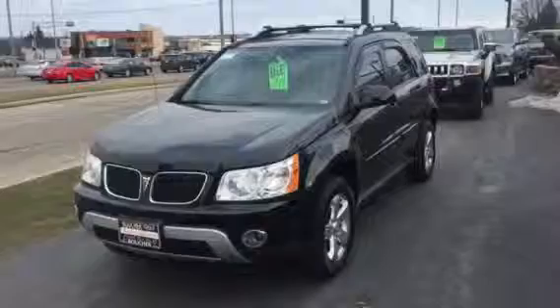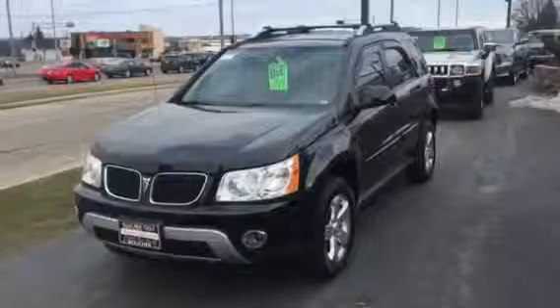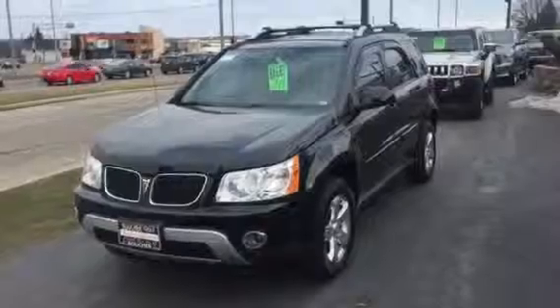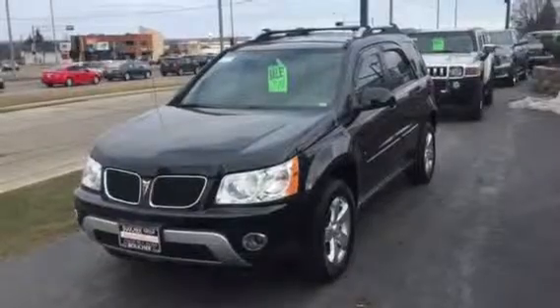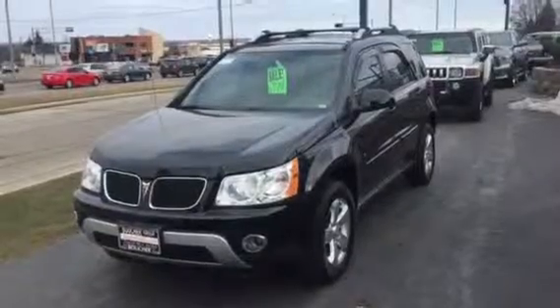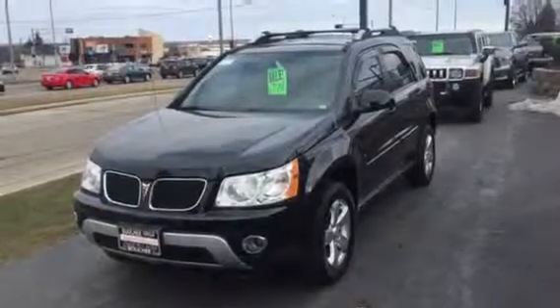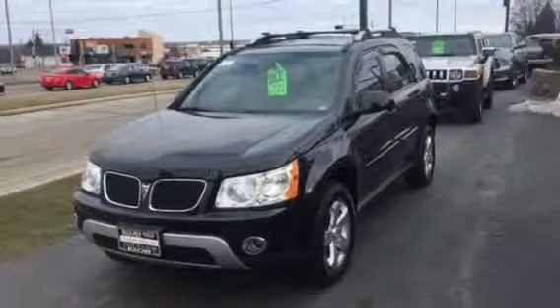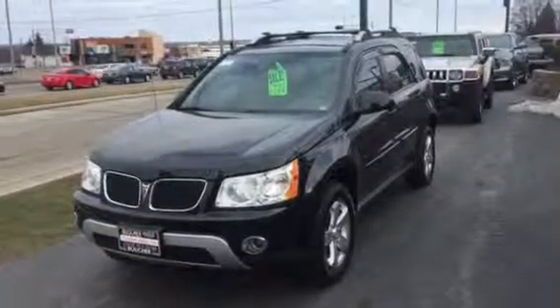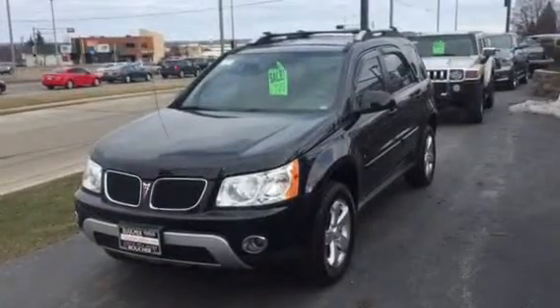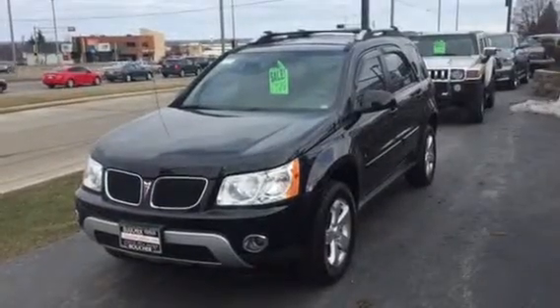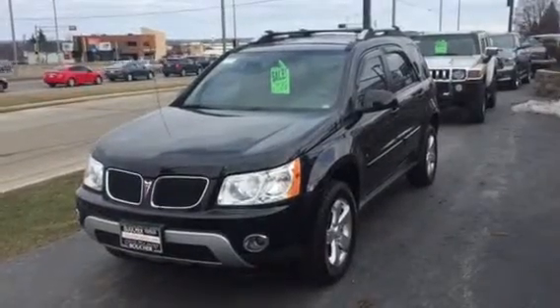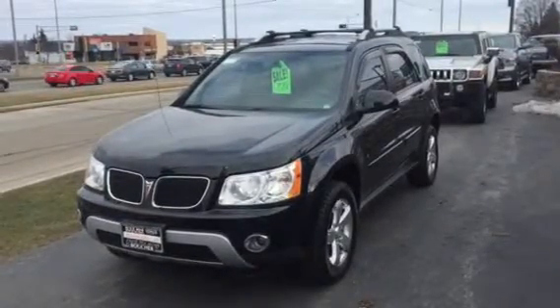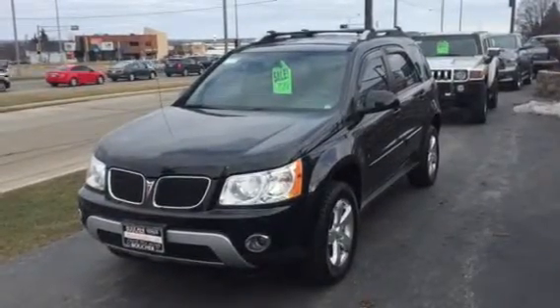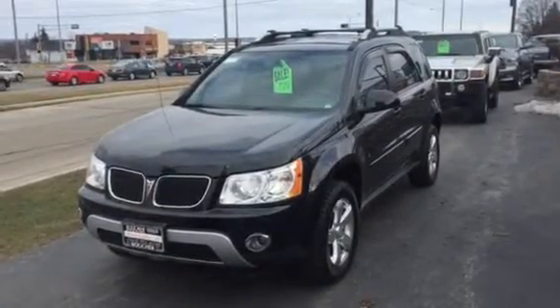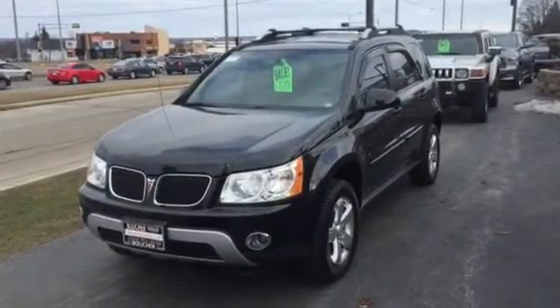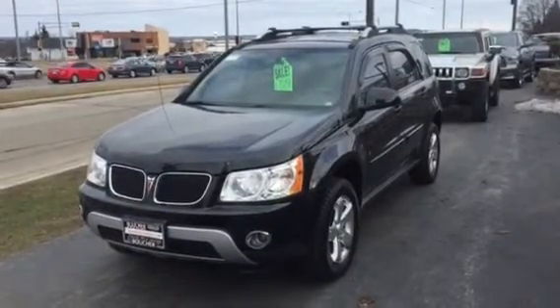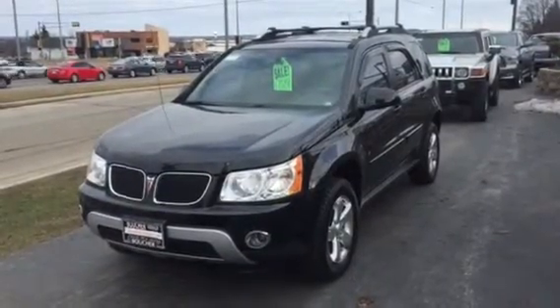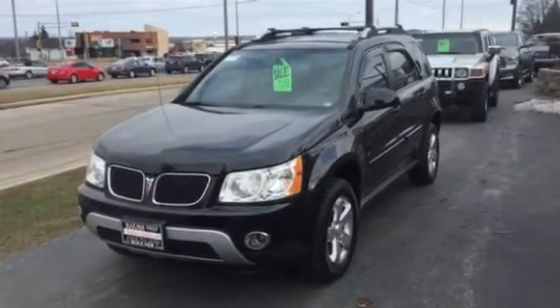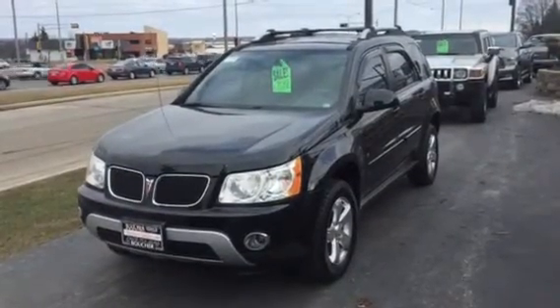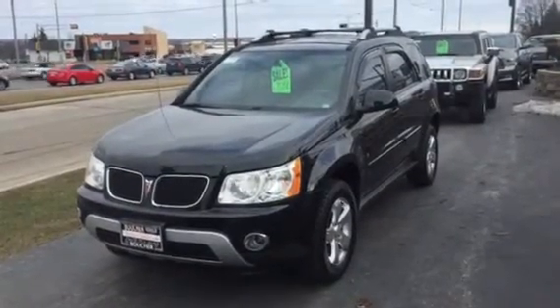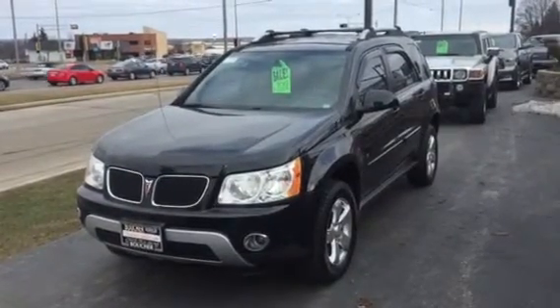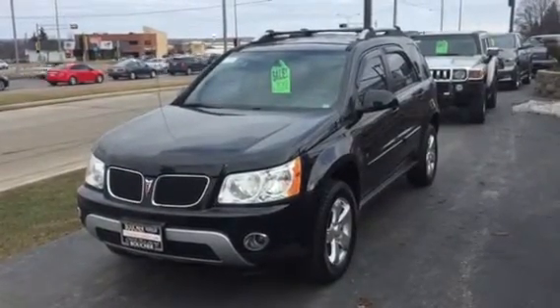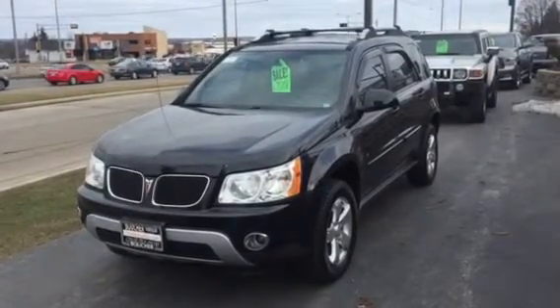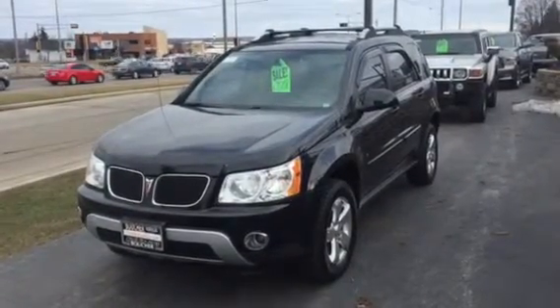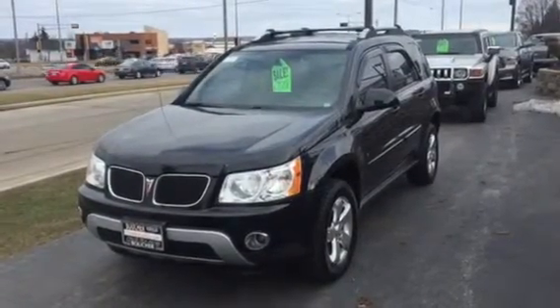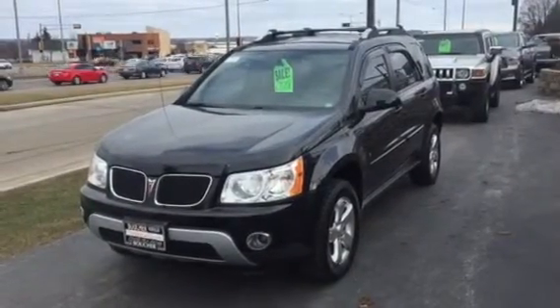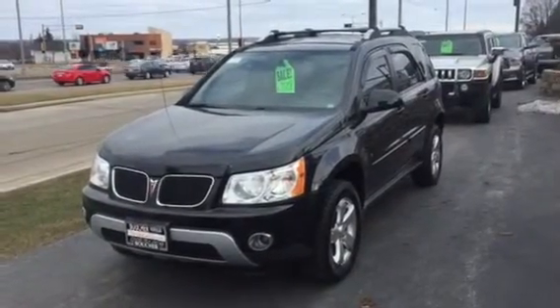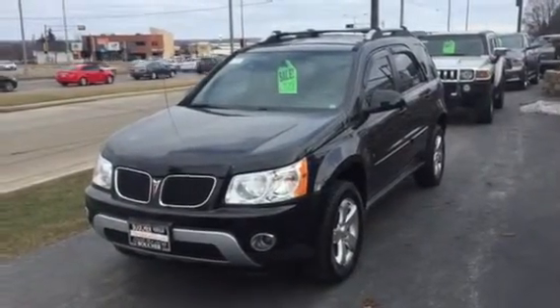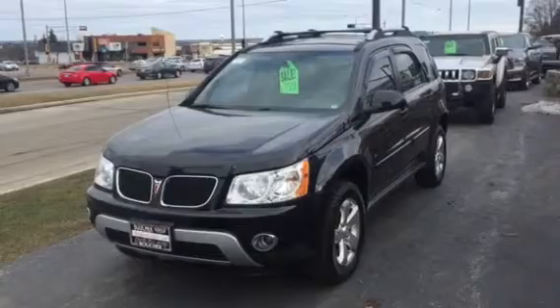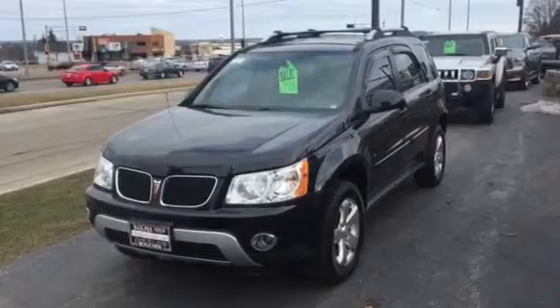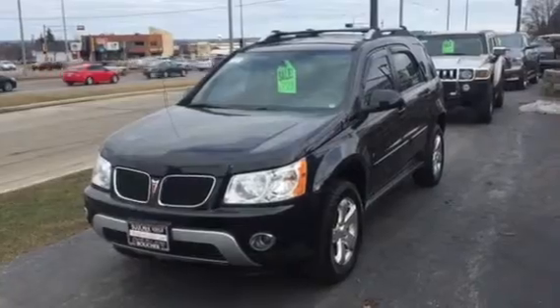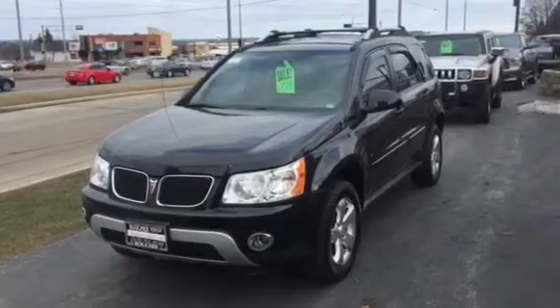Hi, welcome to Boucher Cadillac. My name is Joe Hacker. Today we have a beautiful 2006 Pontiac Torino.